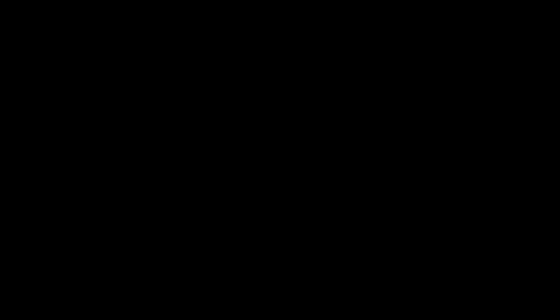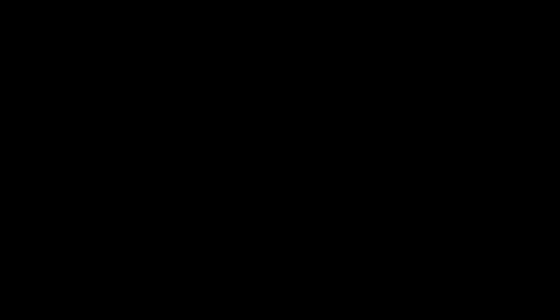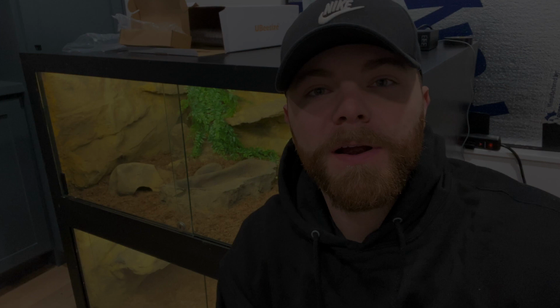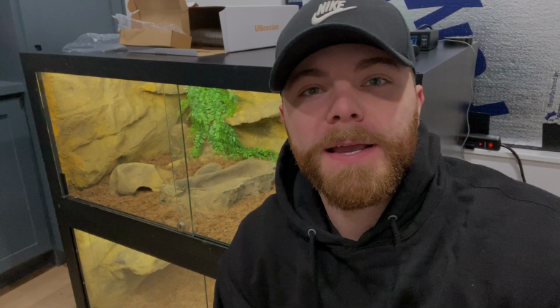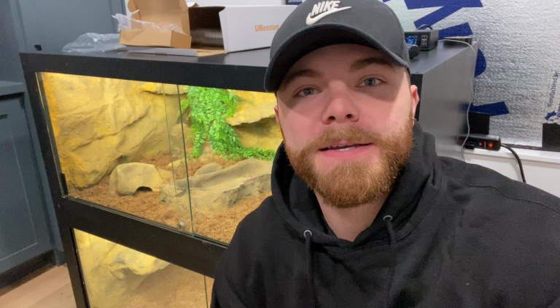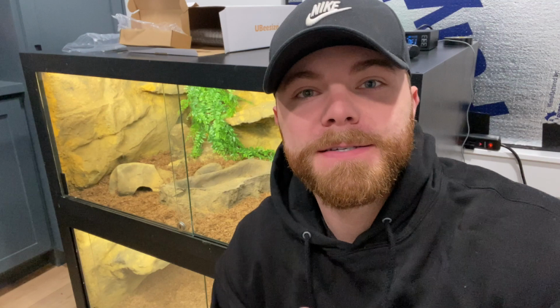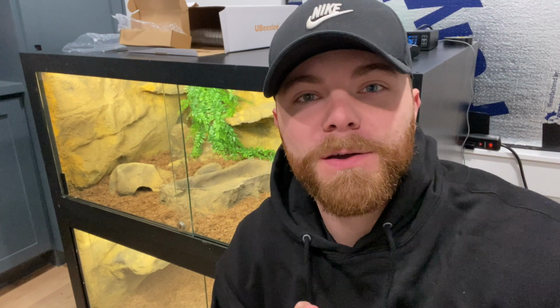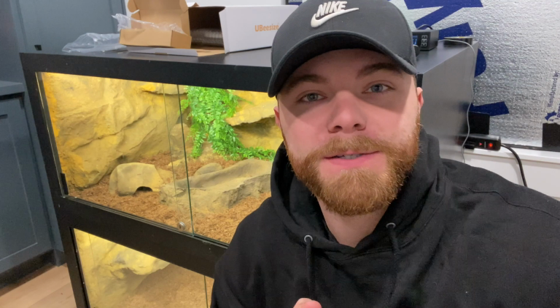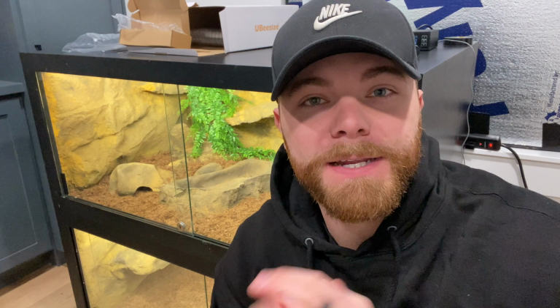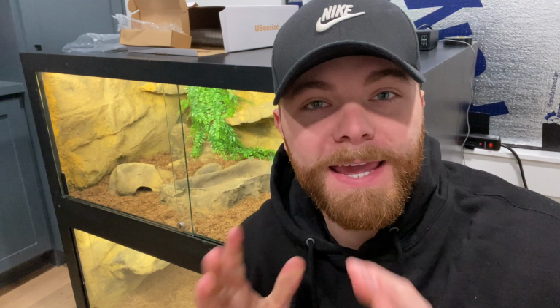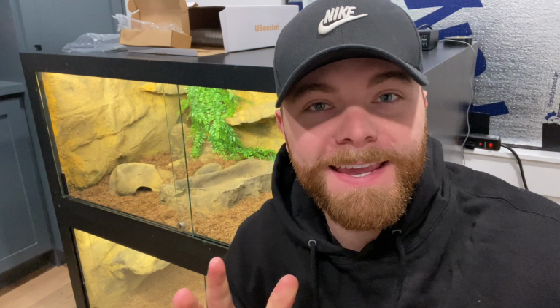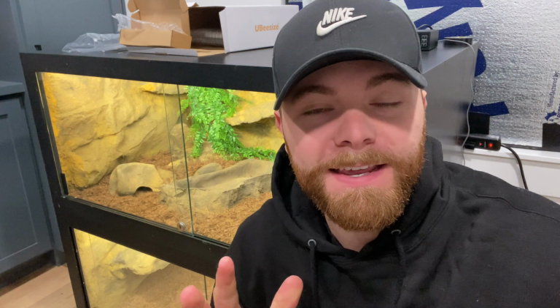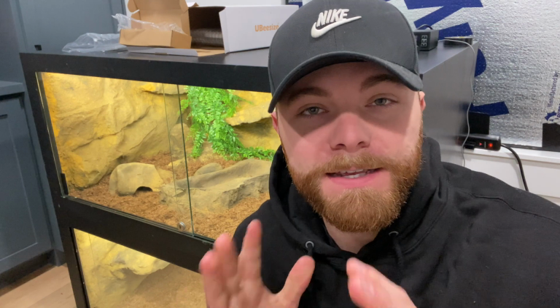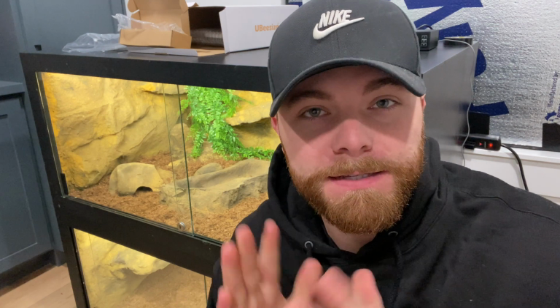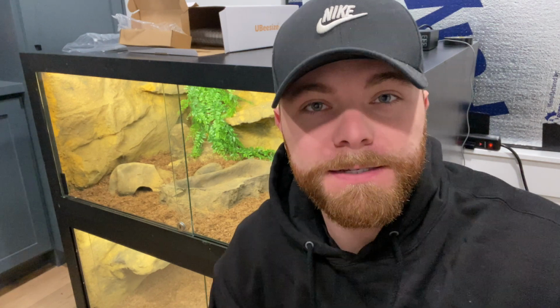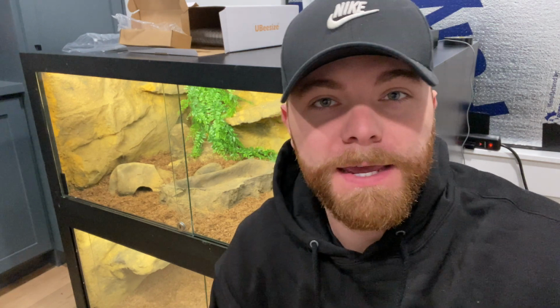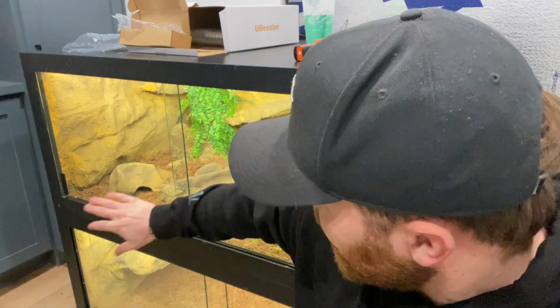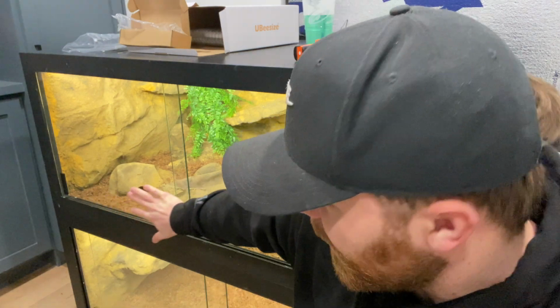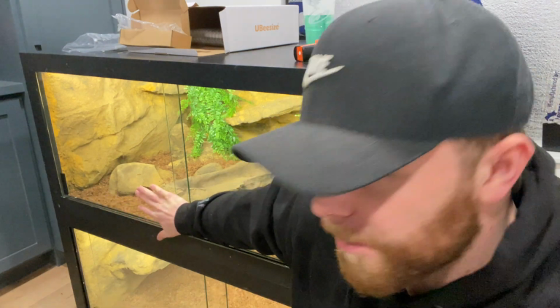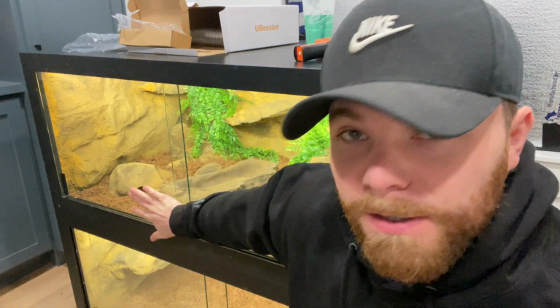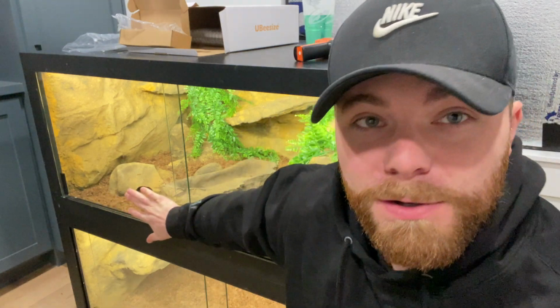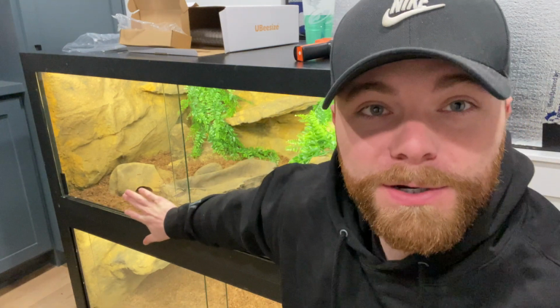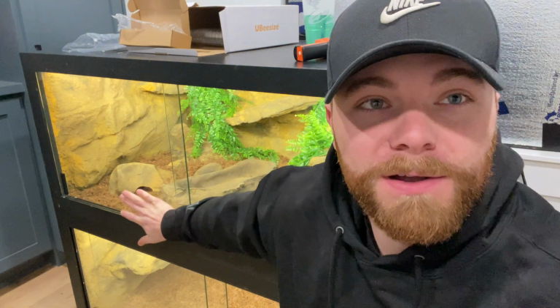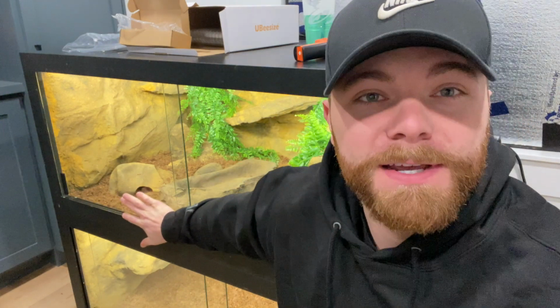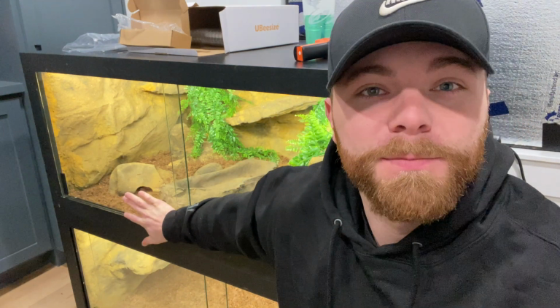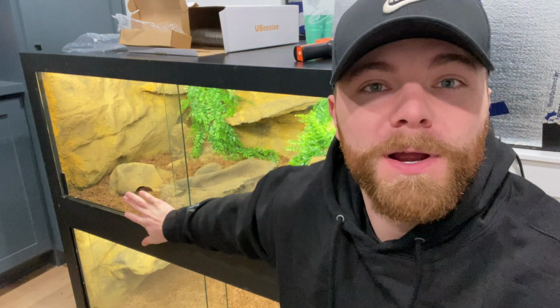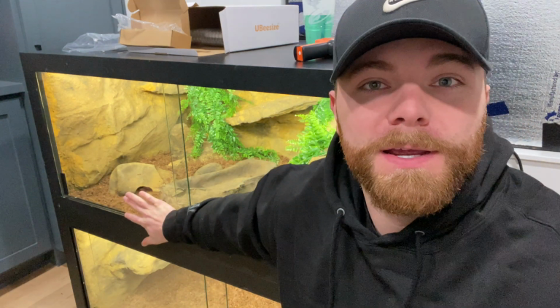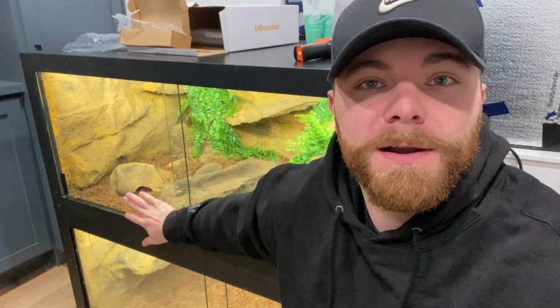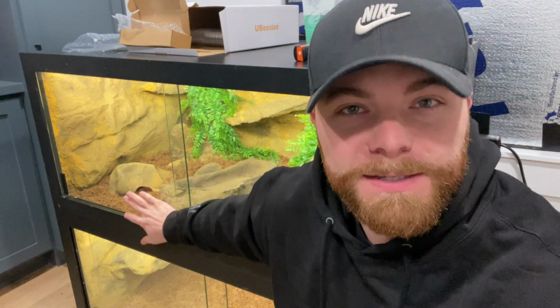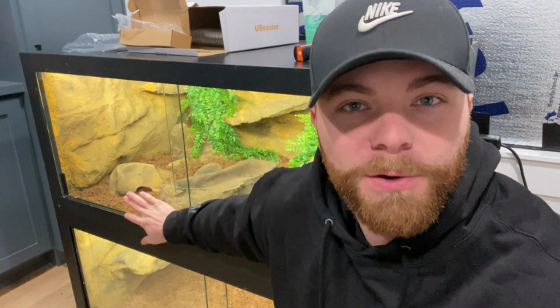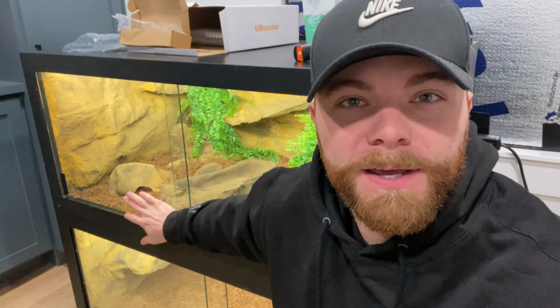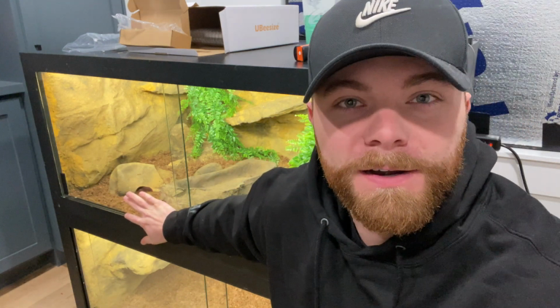All right guys, so today is the day. I got her enclosure all set up right here. Let's go get her.